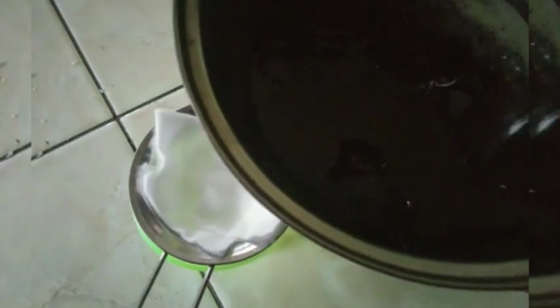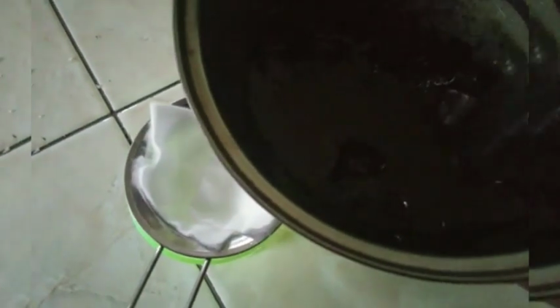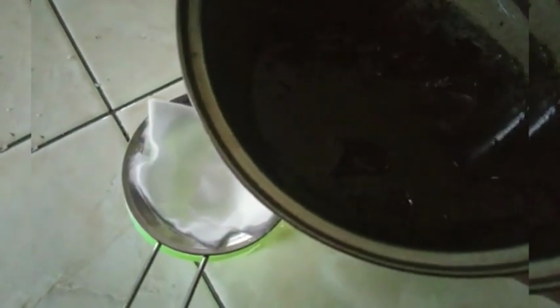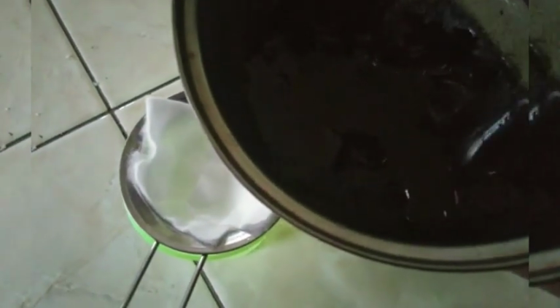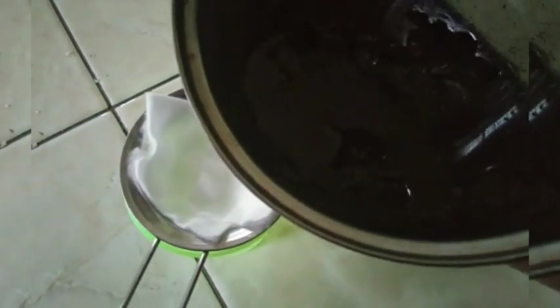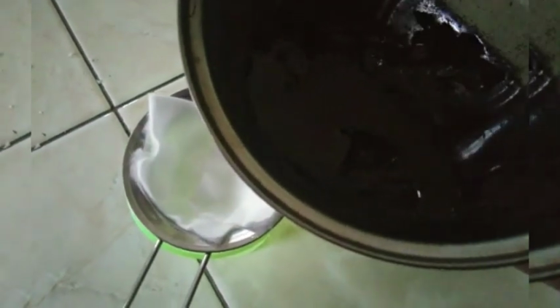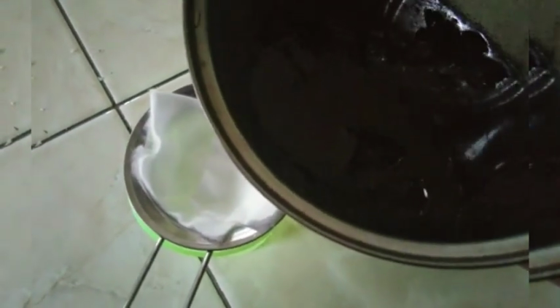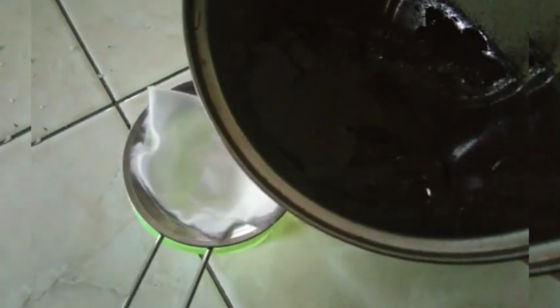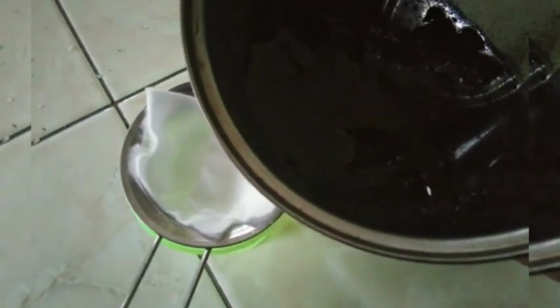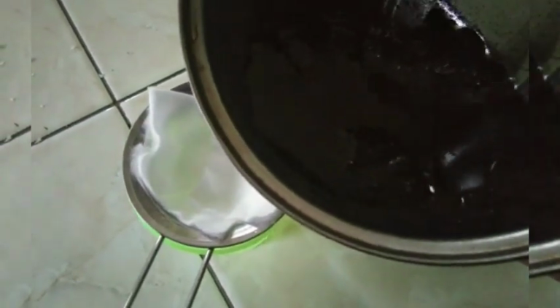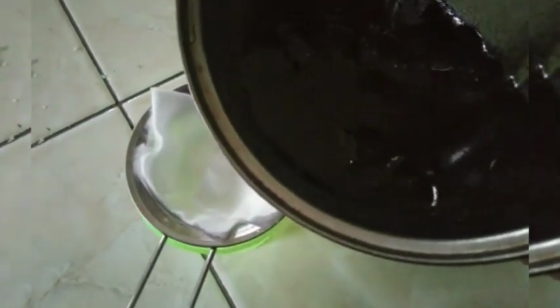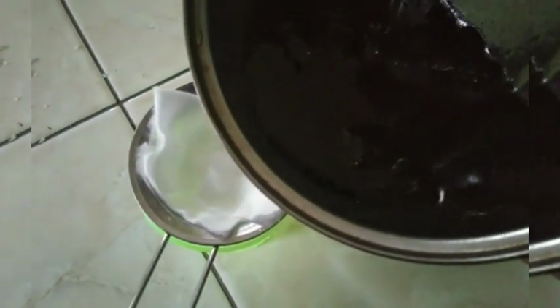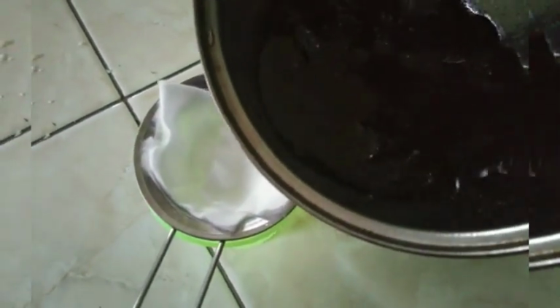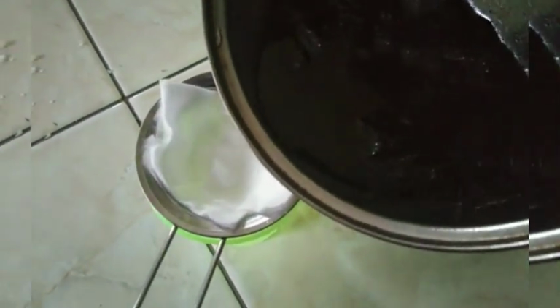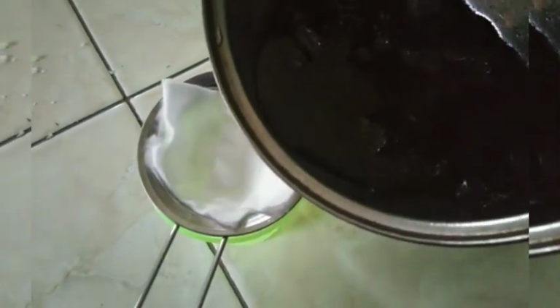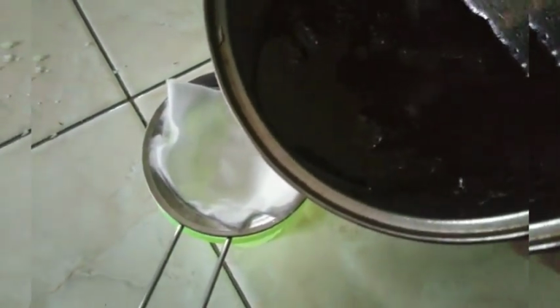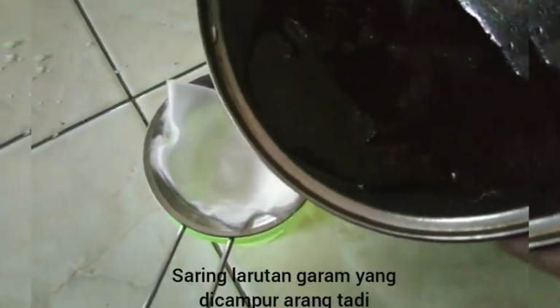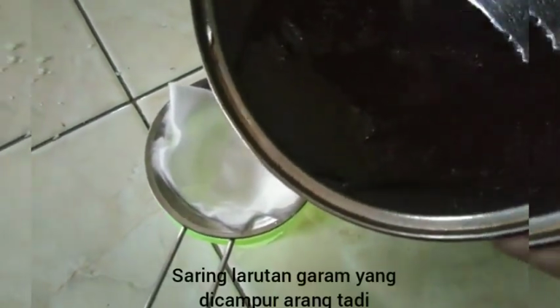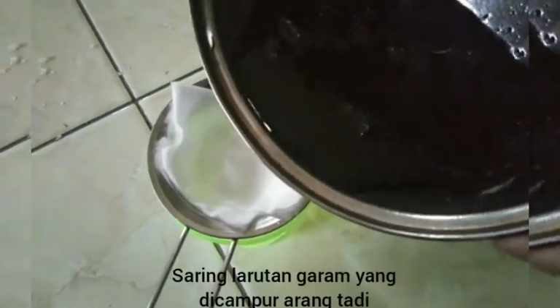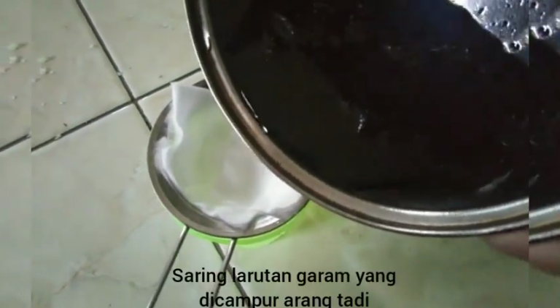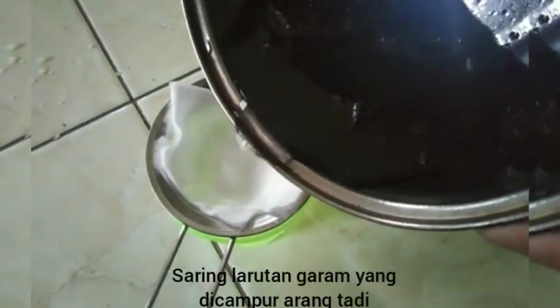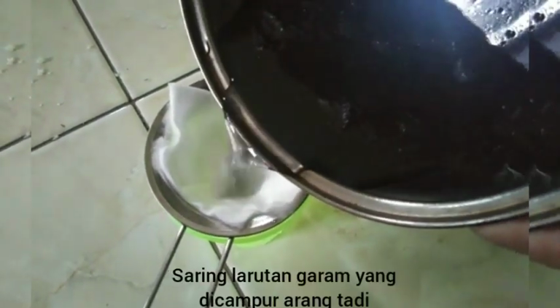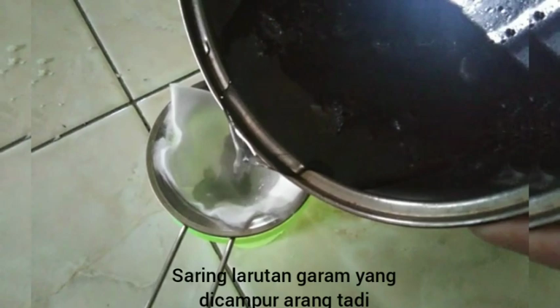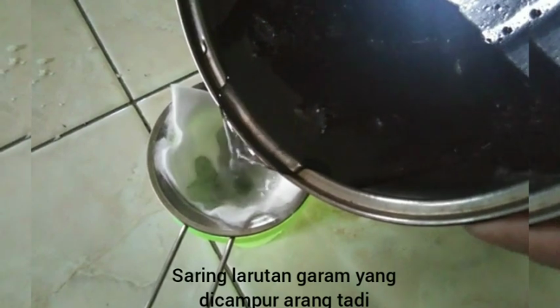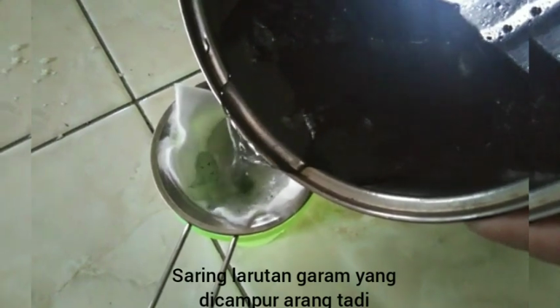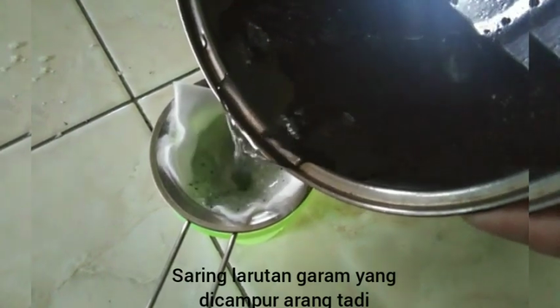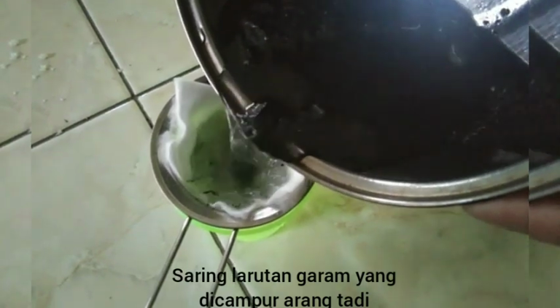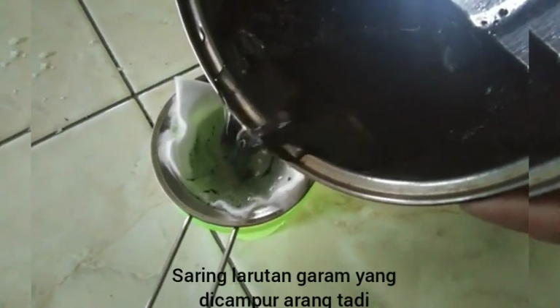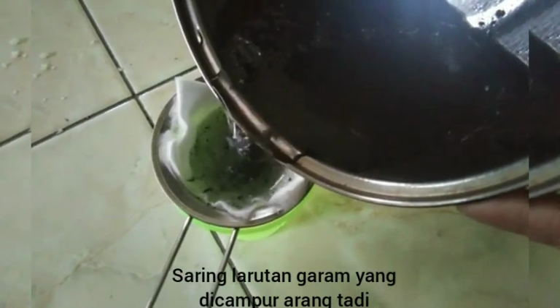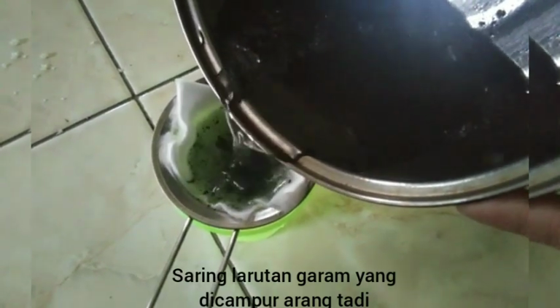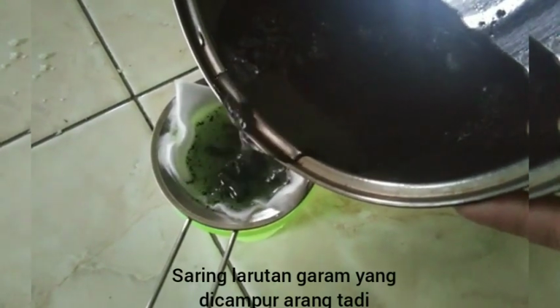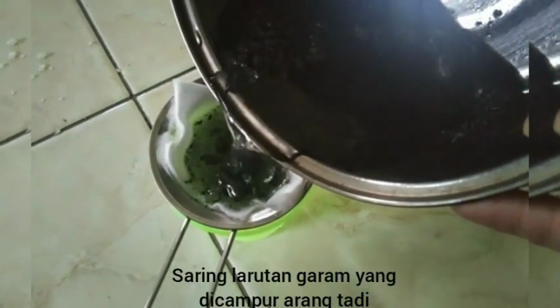After that, filter the solution again using a filter coated with cotton.